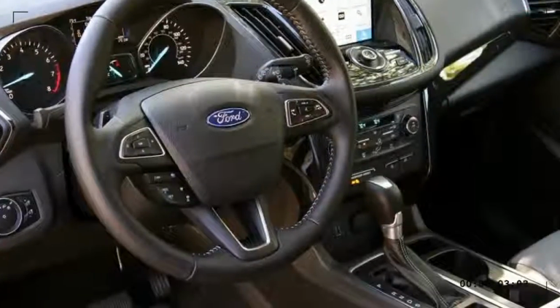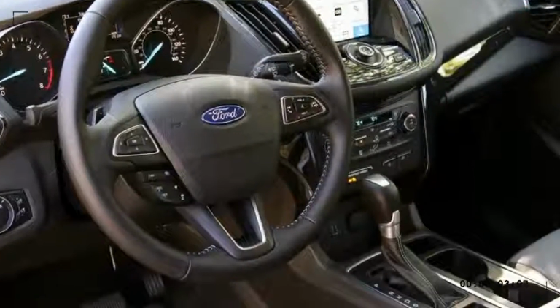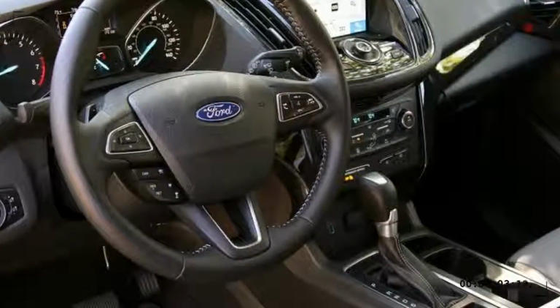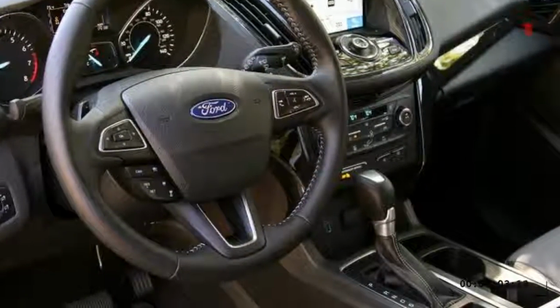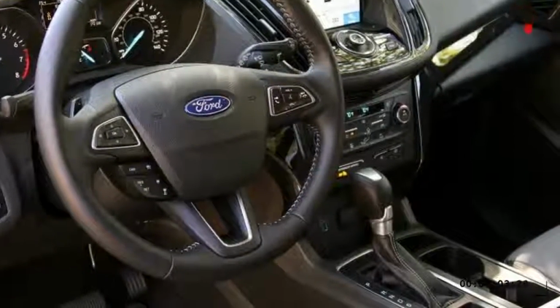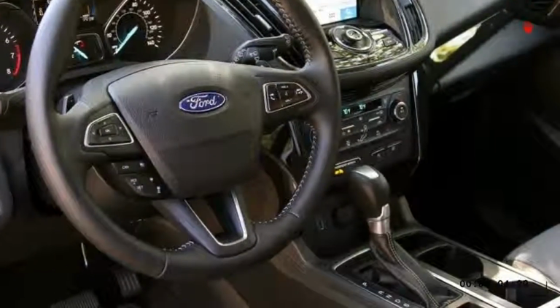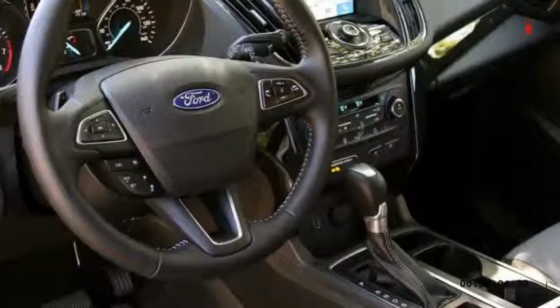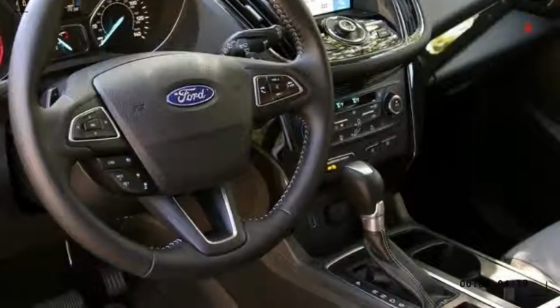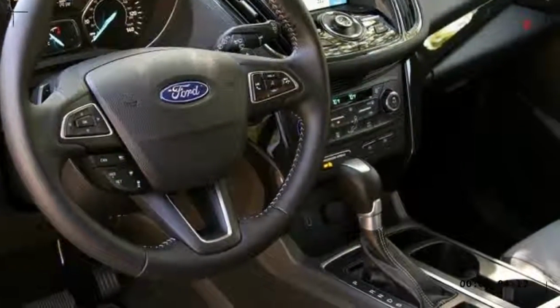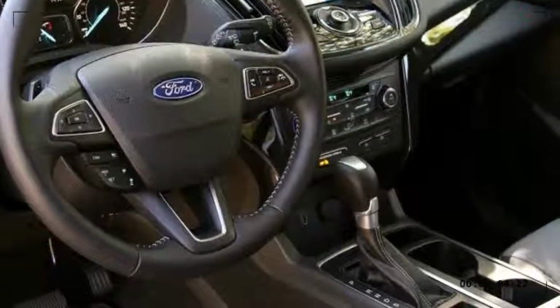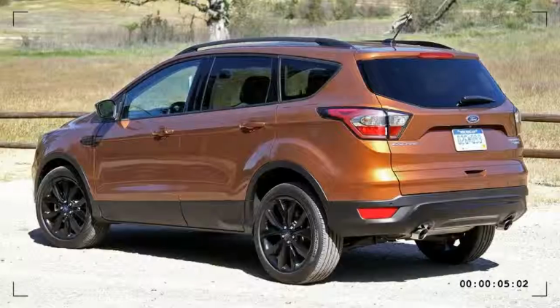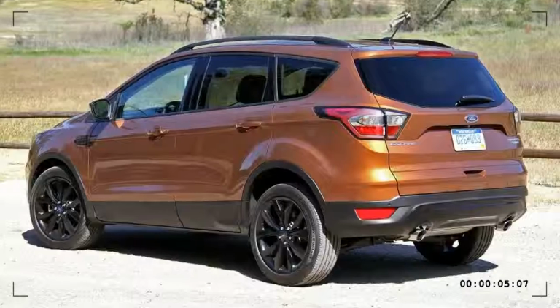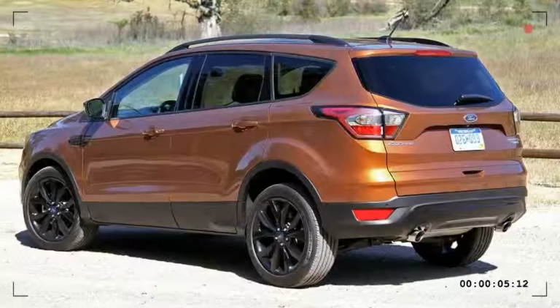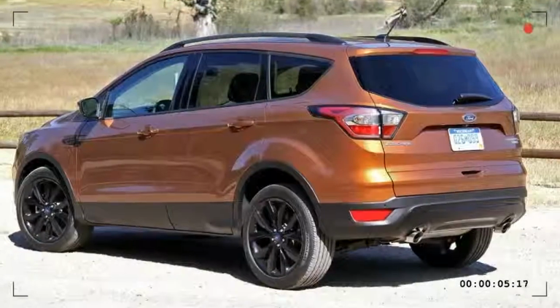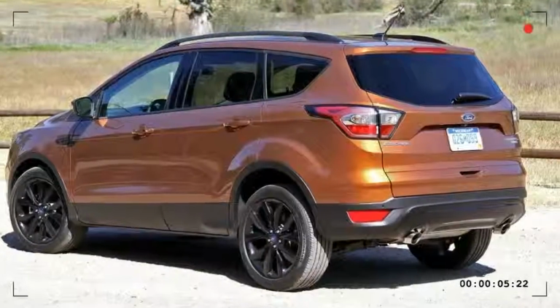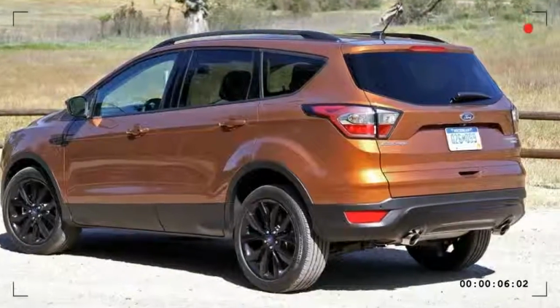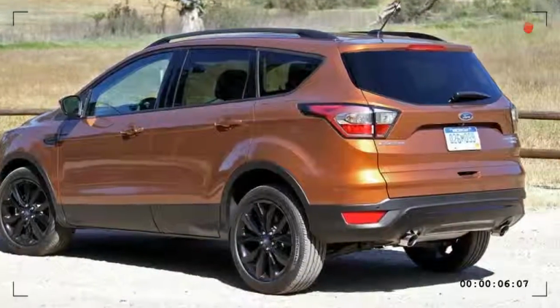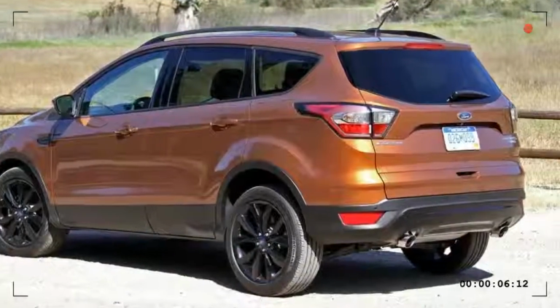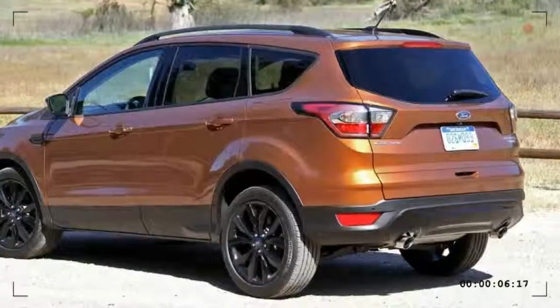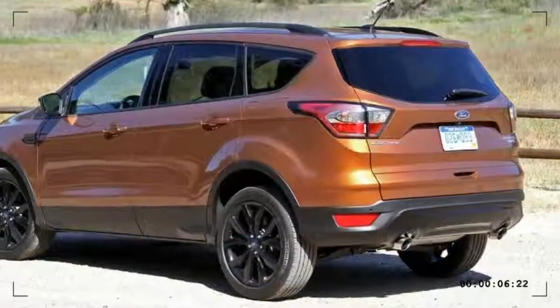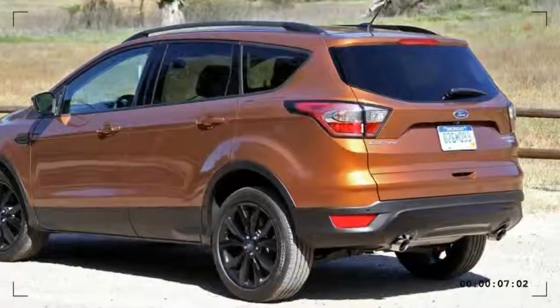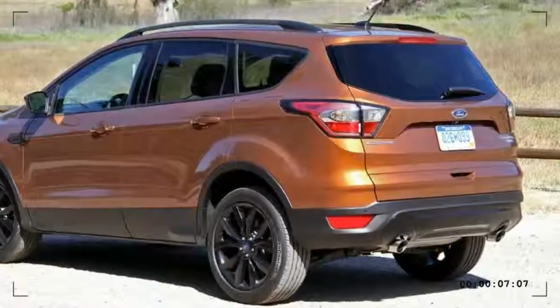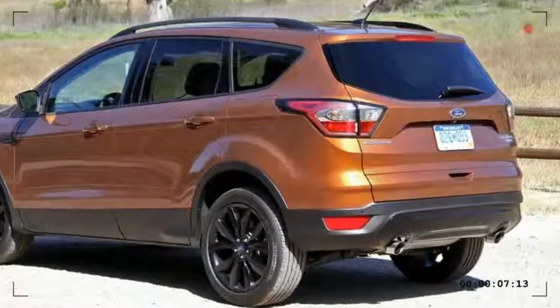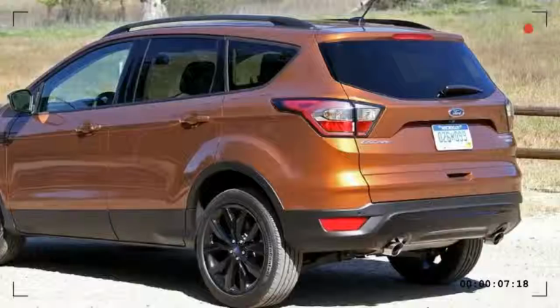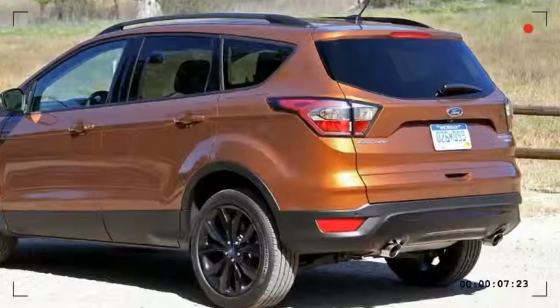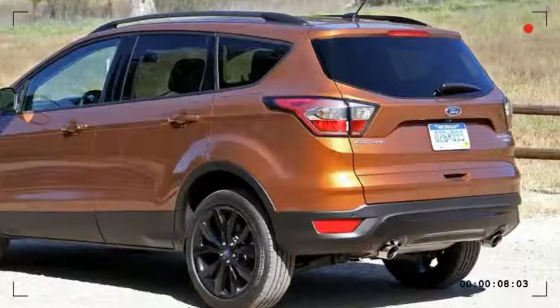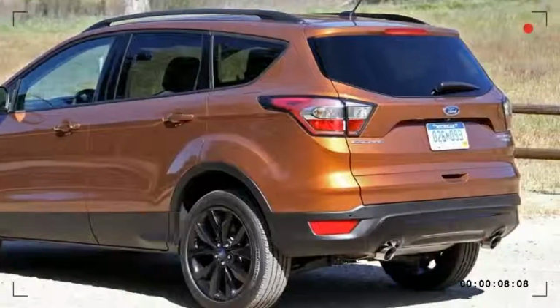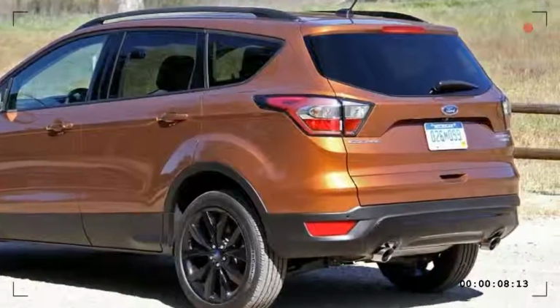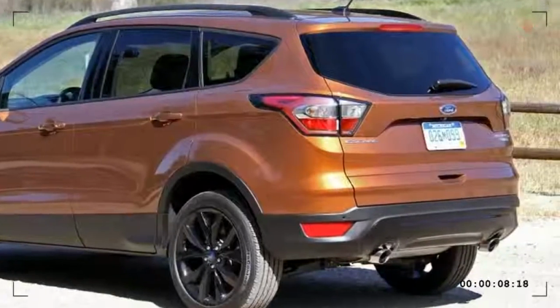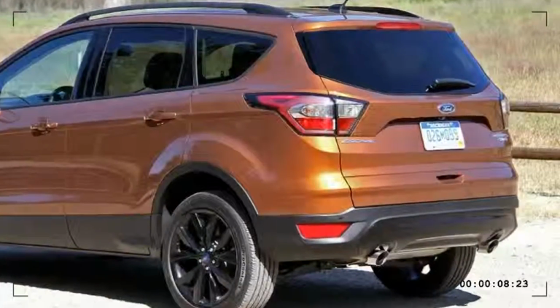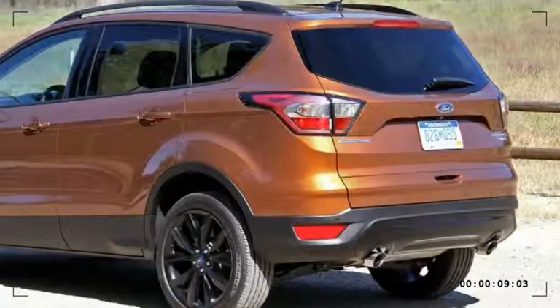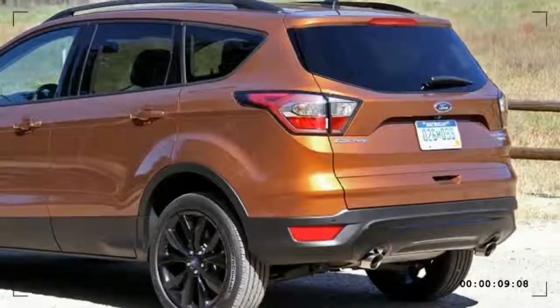The 2017 Ford Escape has a base price of $23,600, excluding destination and delivery fees.